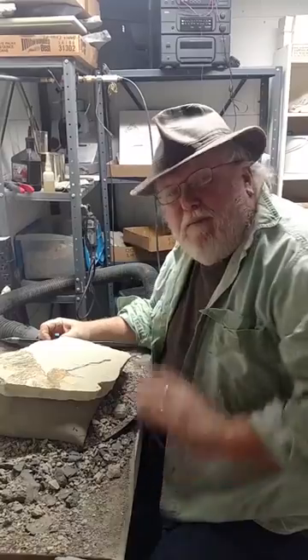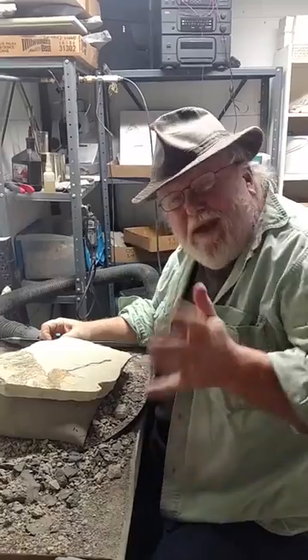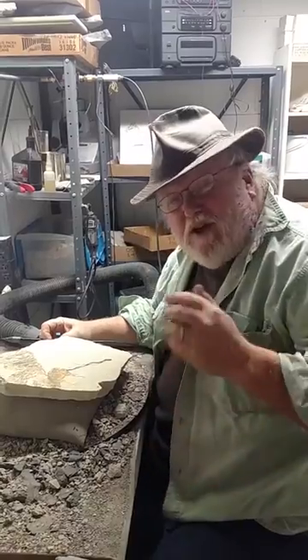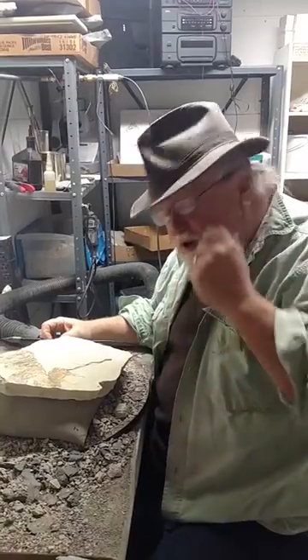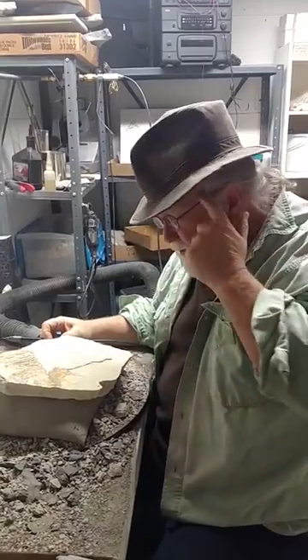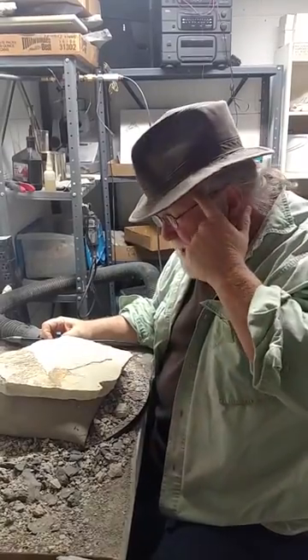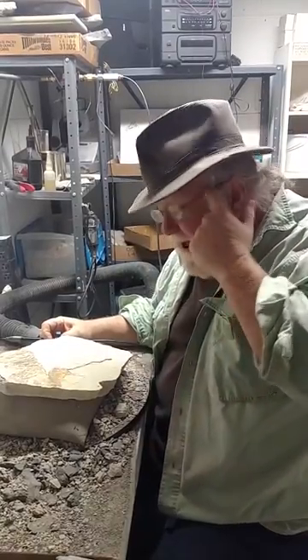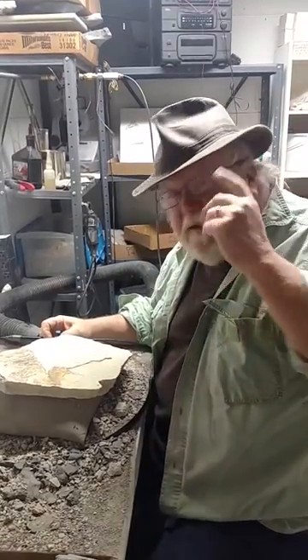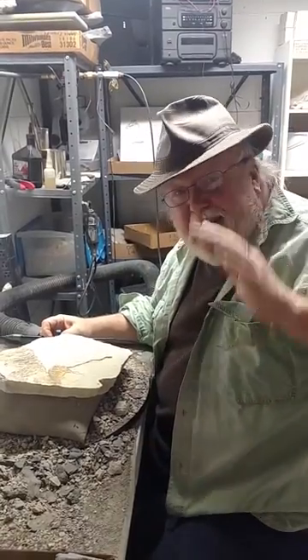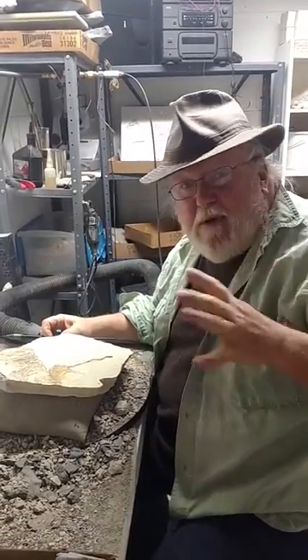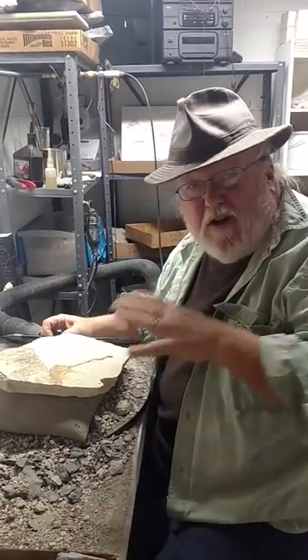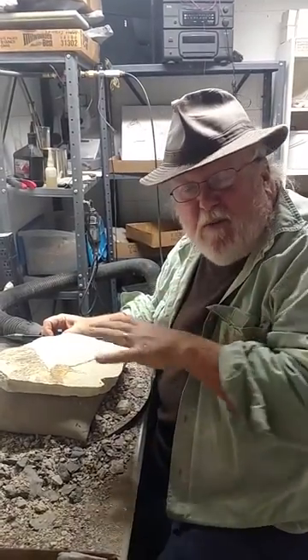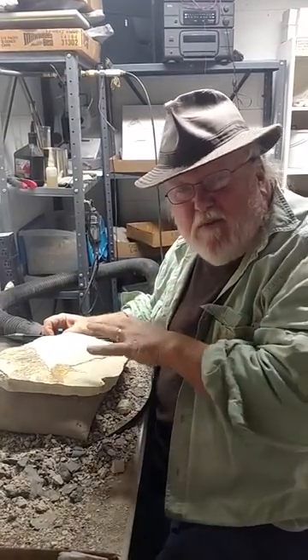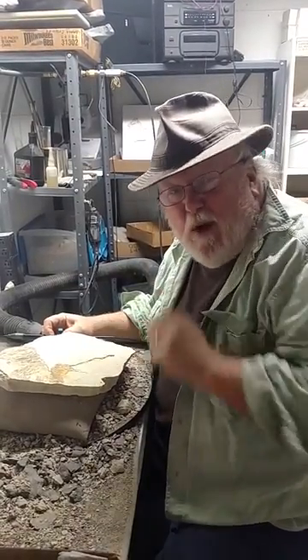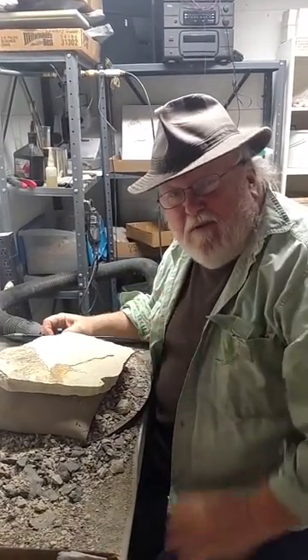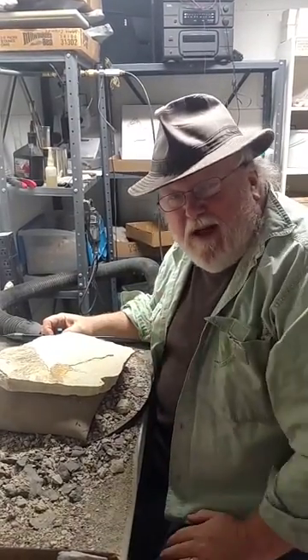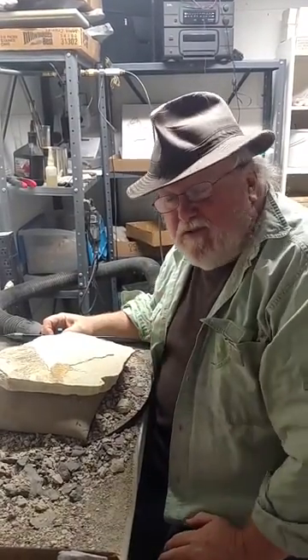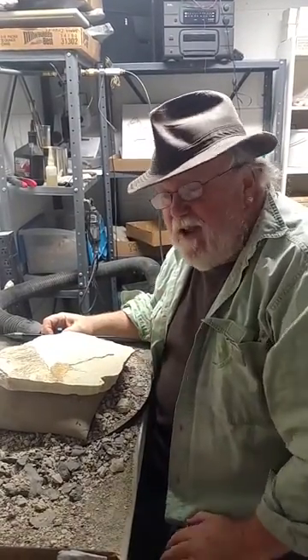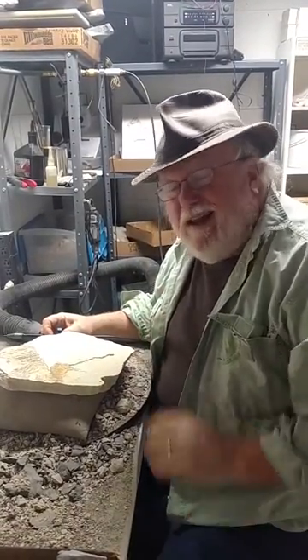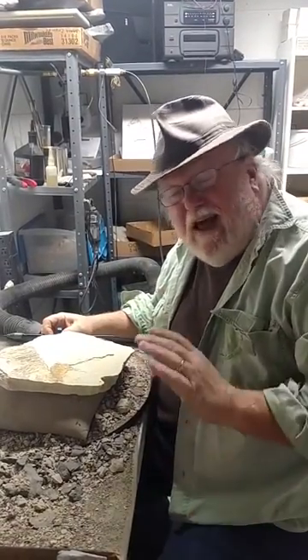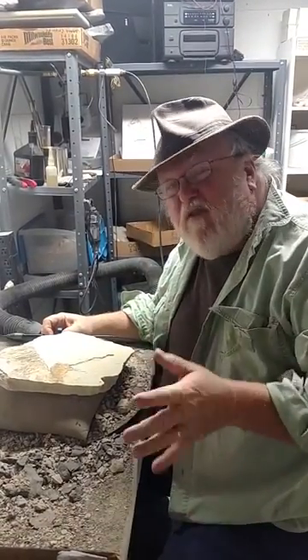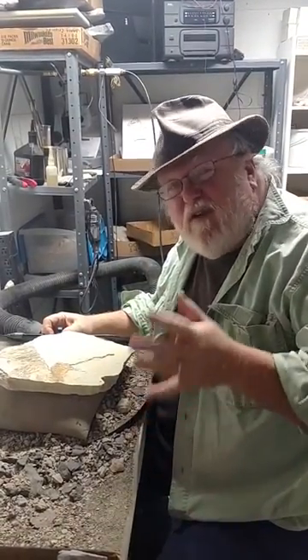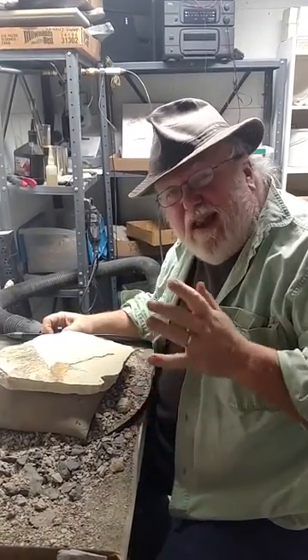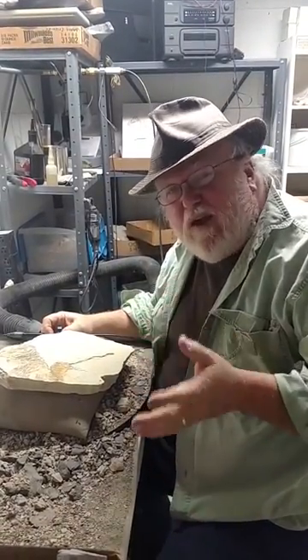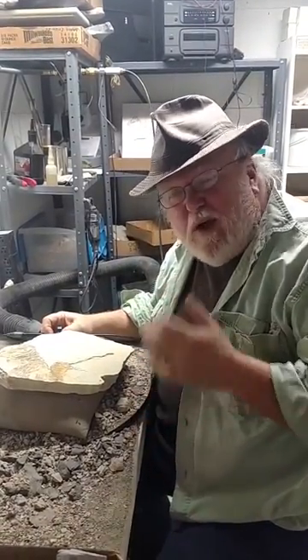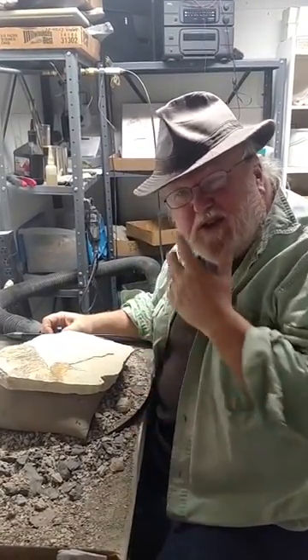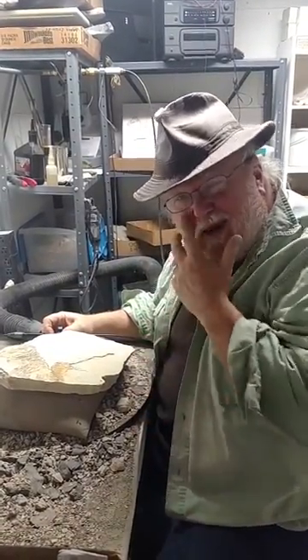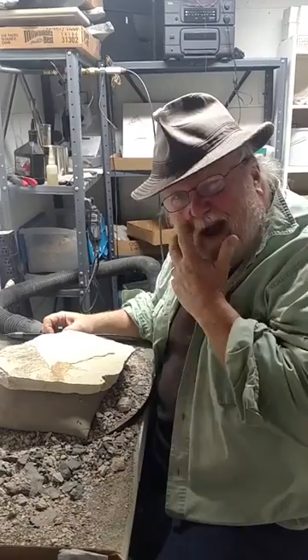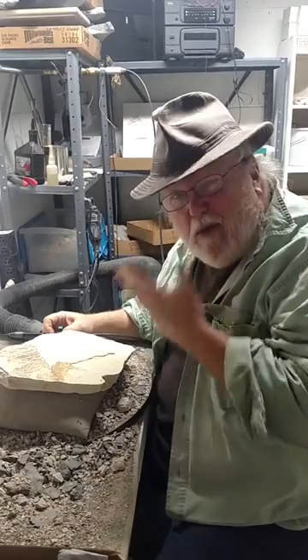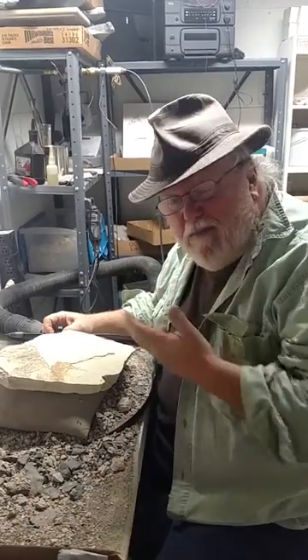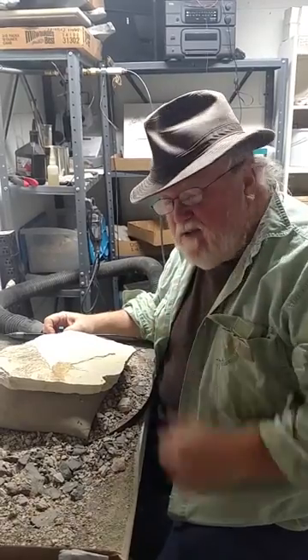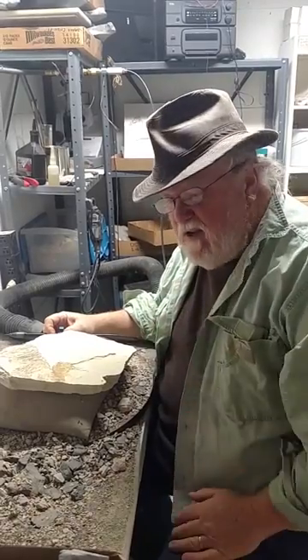Paleo Joe here. Today I'm going to talk about prepping fossils. A lot of you have had a lot of questions about how to prep these things.